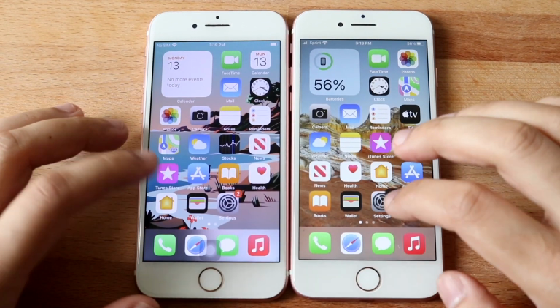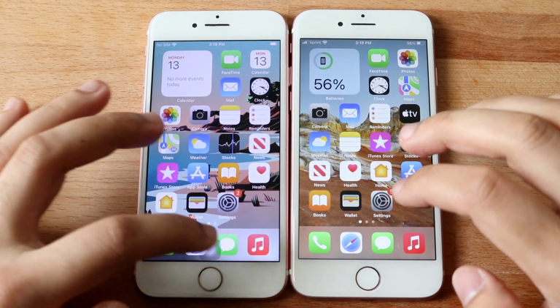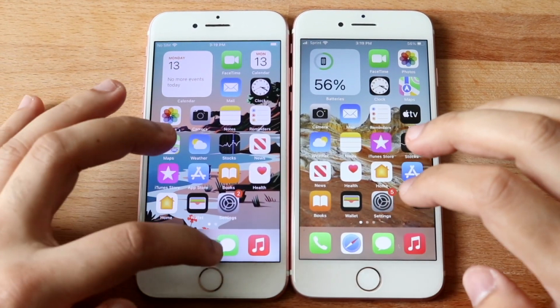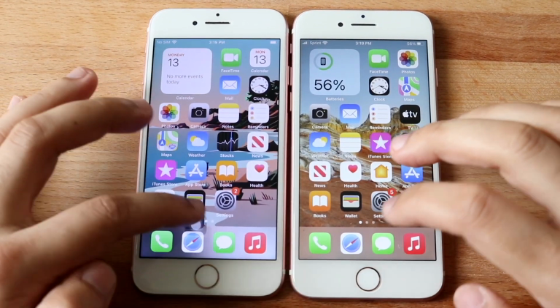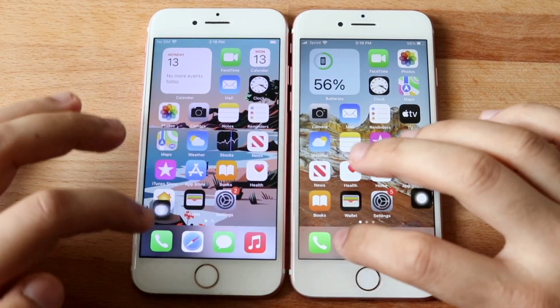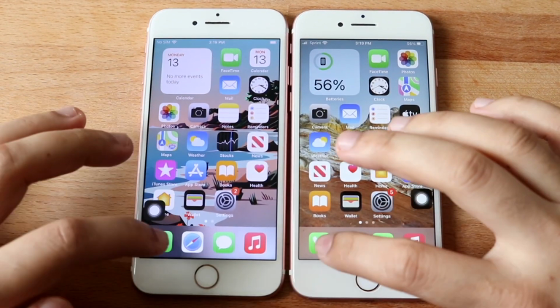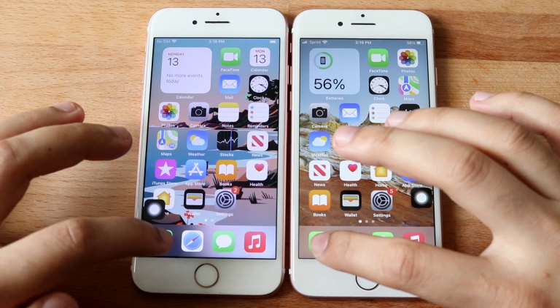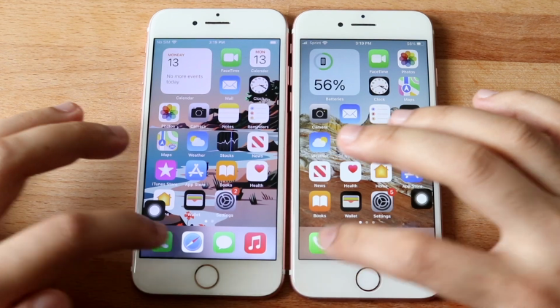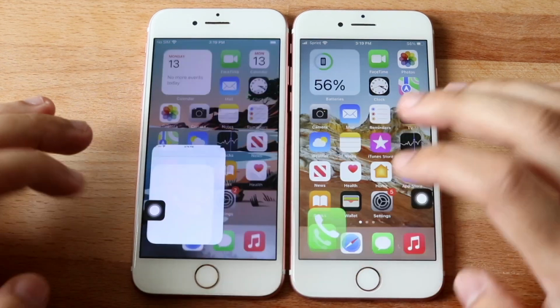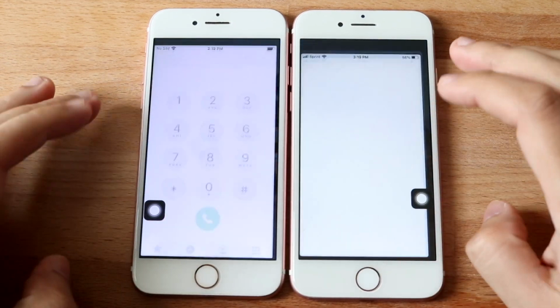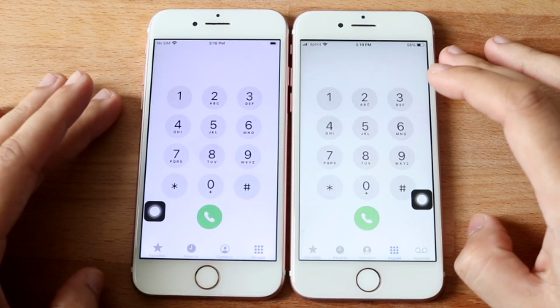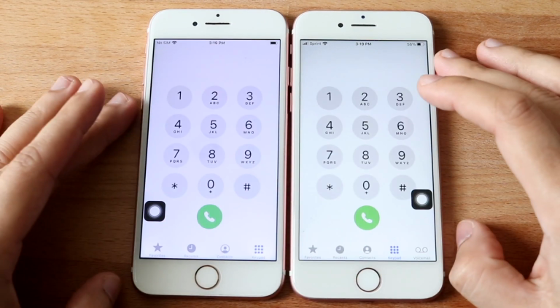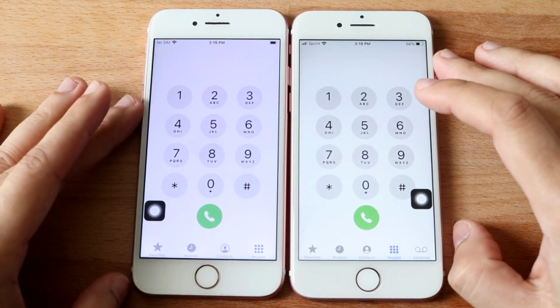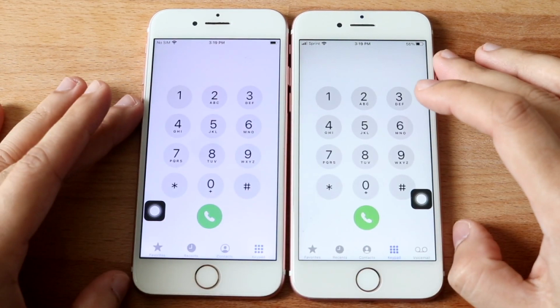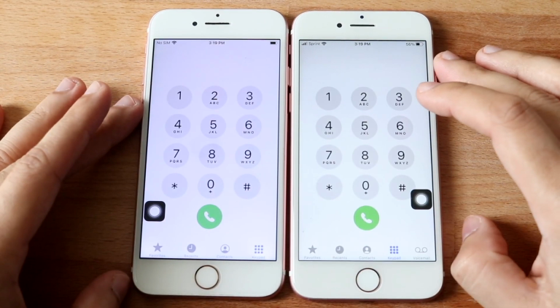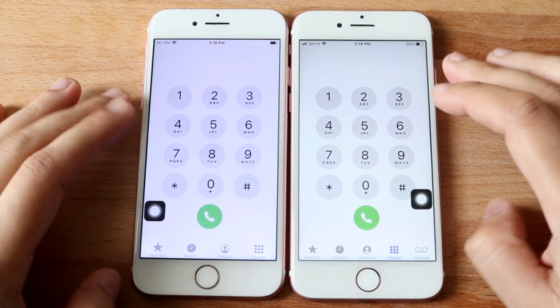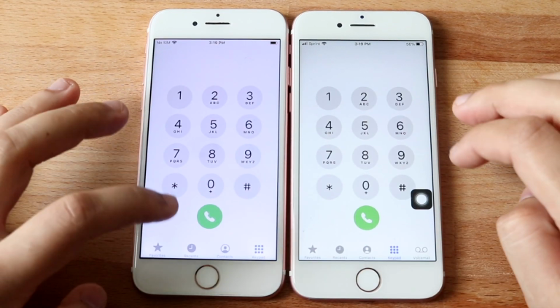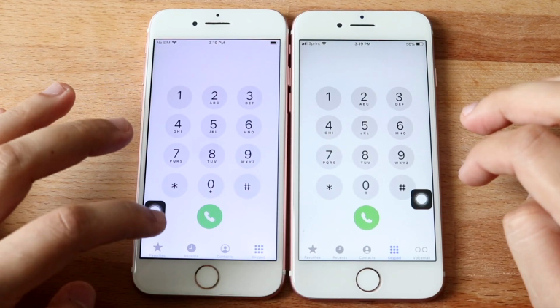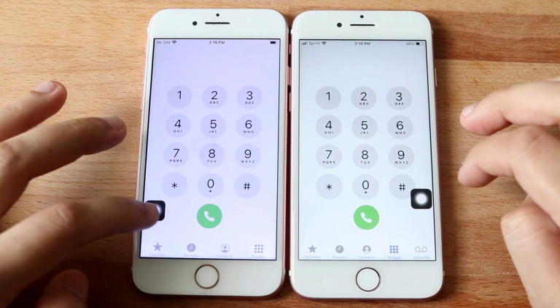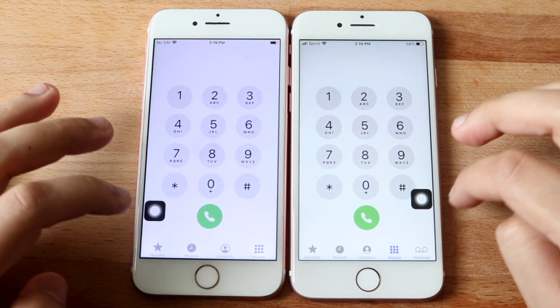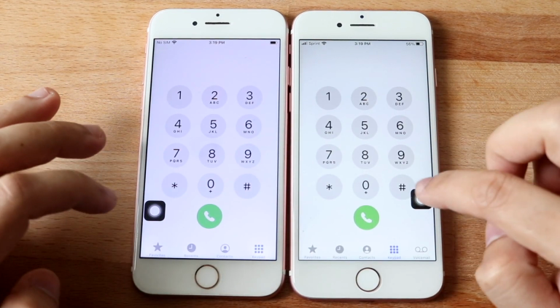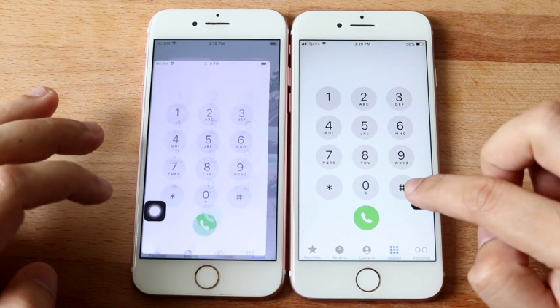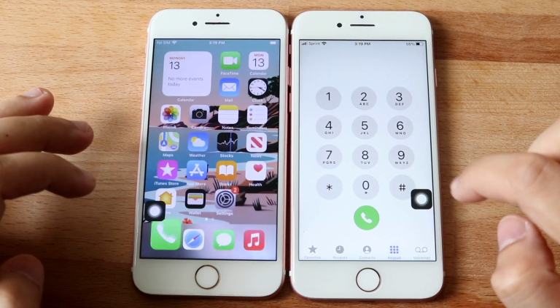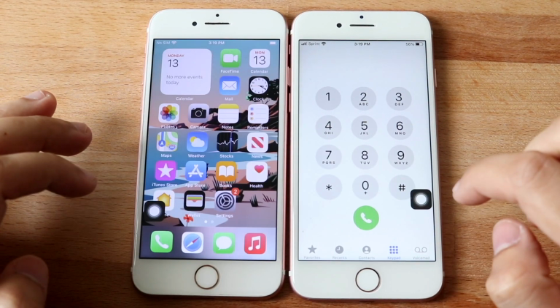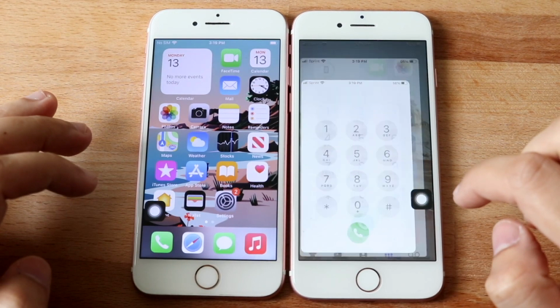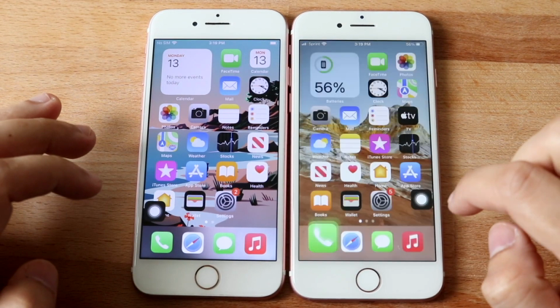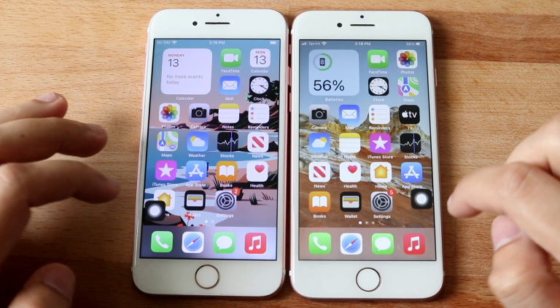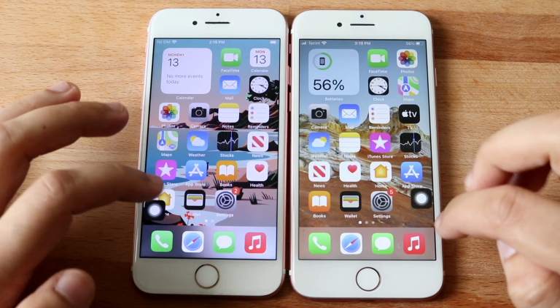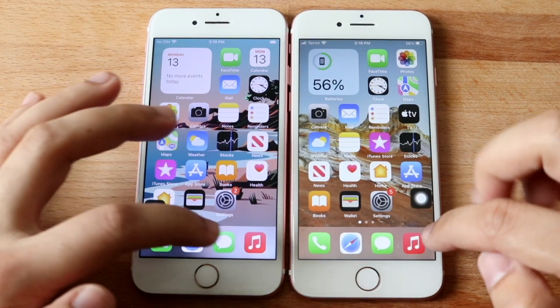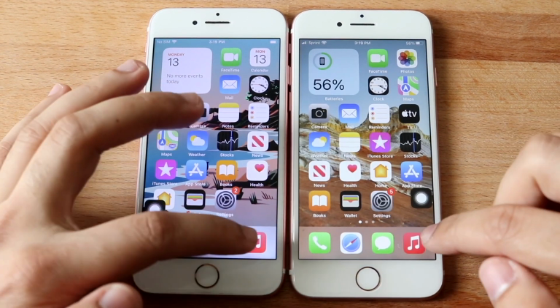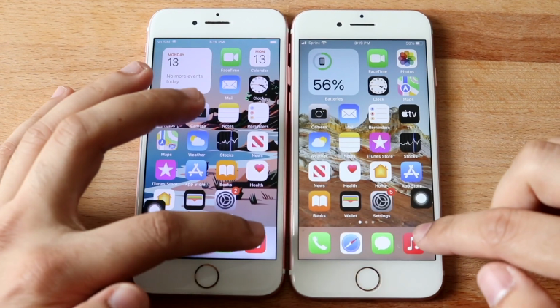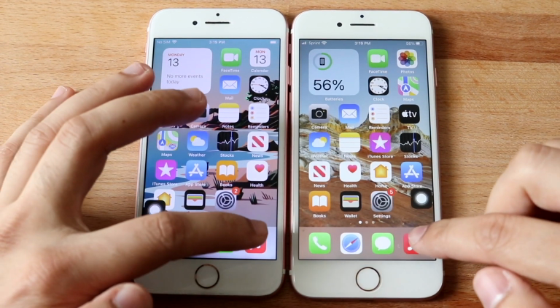Let's do phone calls. 3, 2, 1. And 14.8 seemed to be a little bit faster. Hopping out of this one, let's do music.